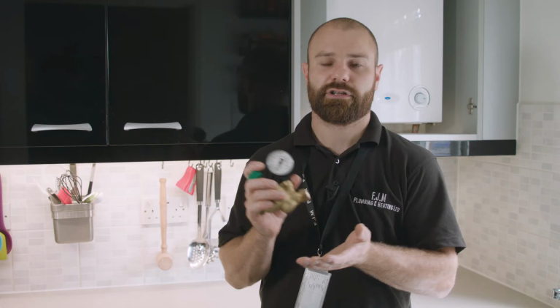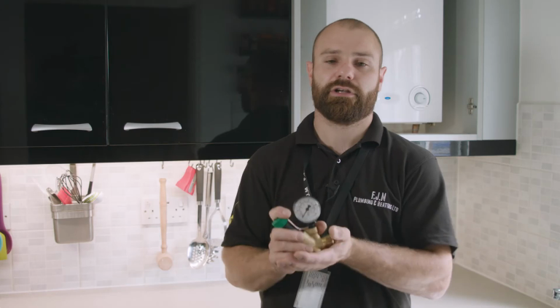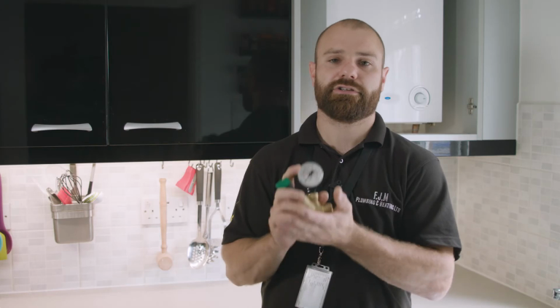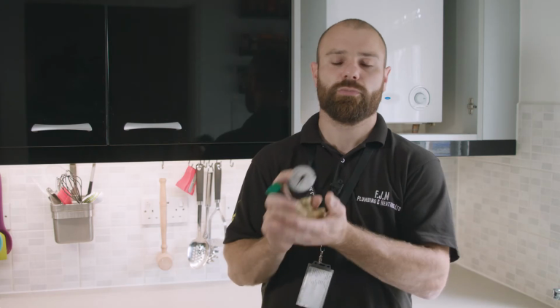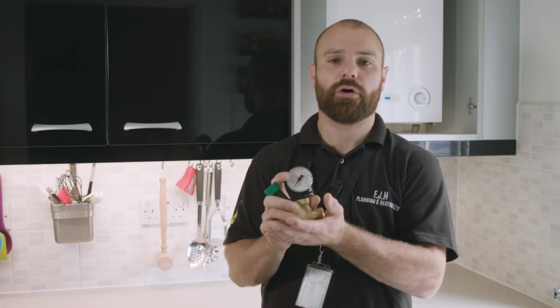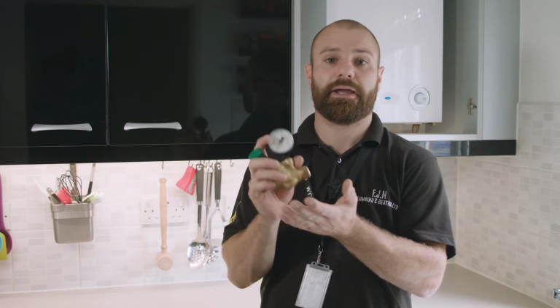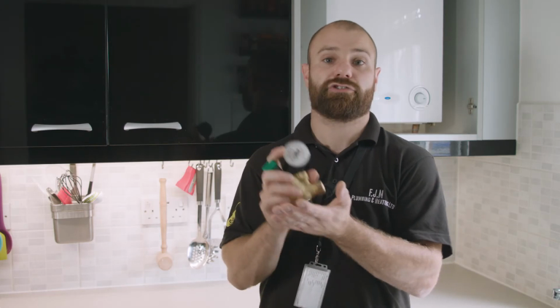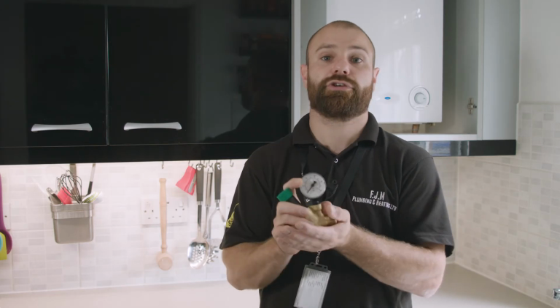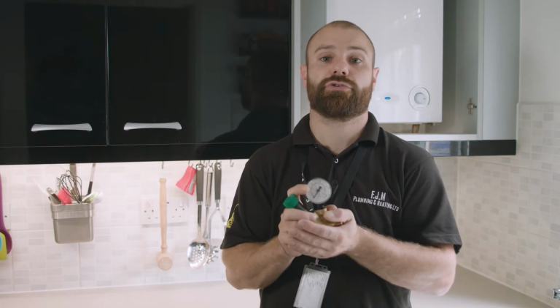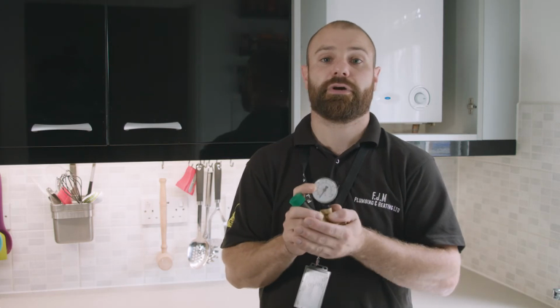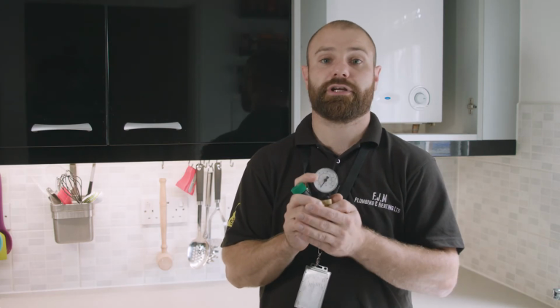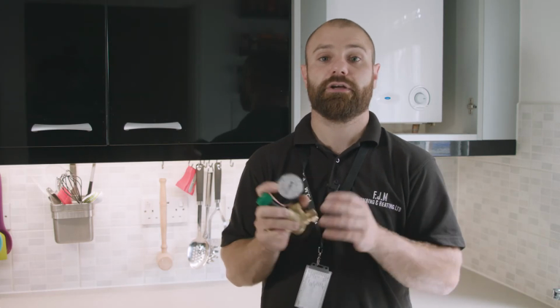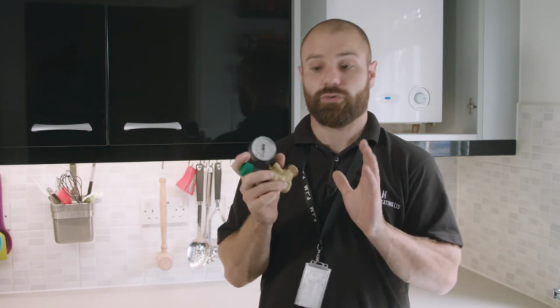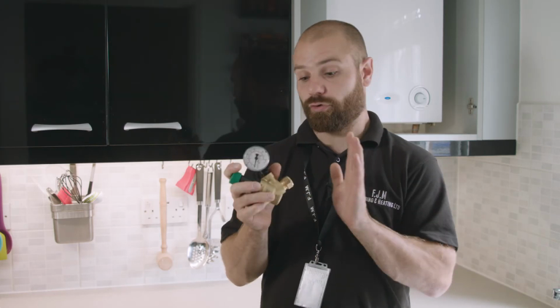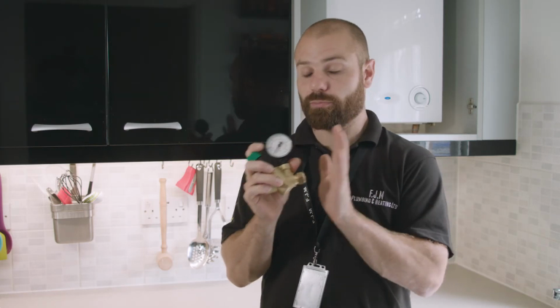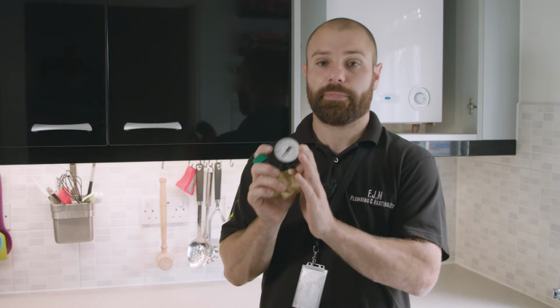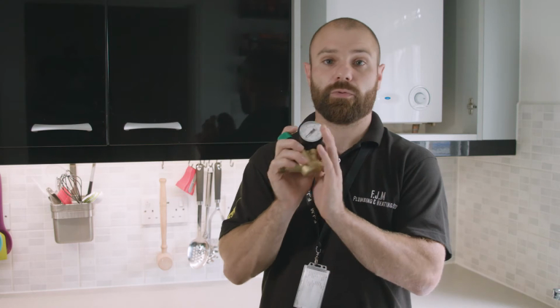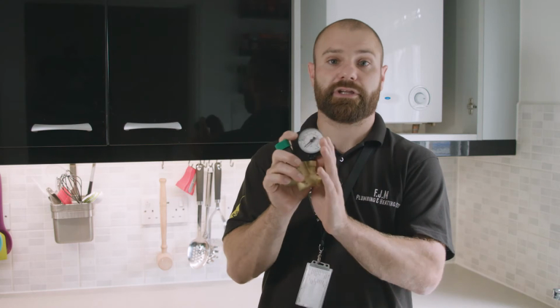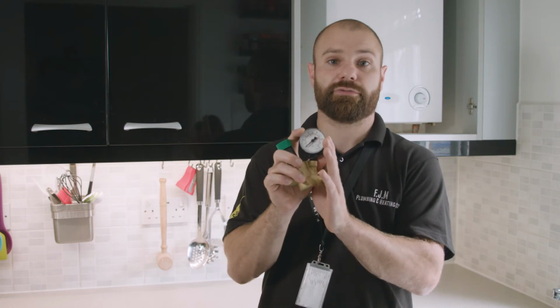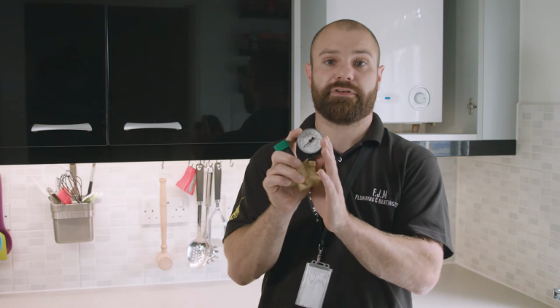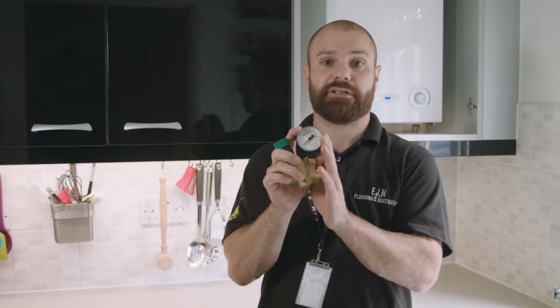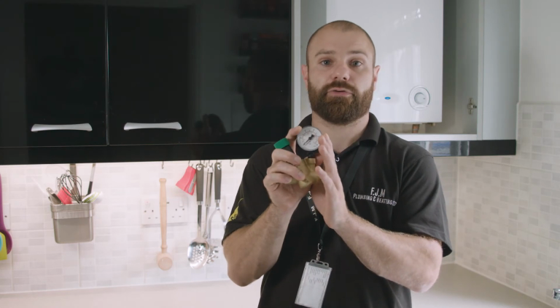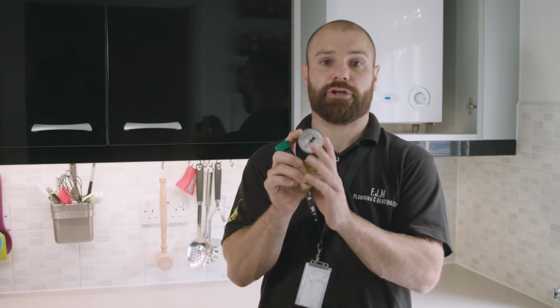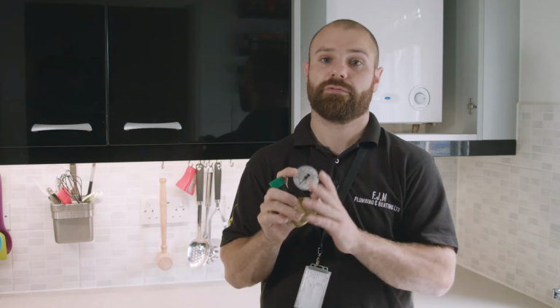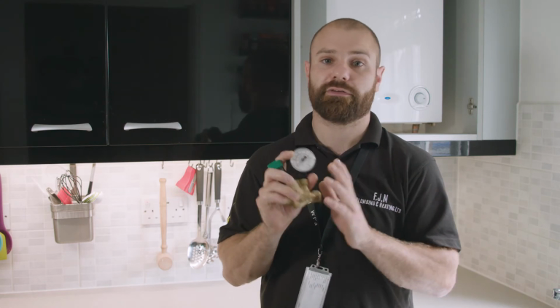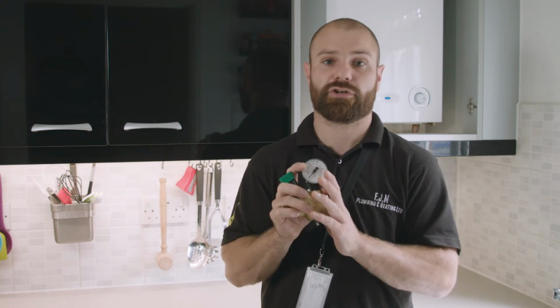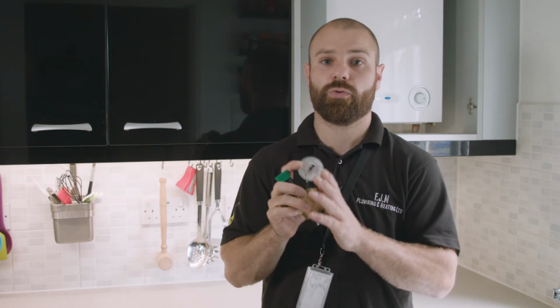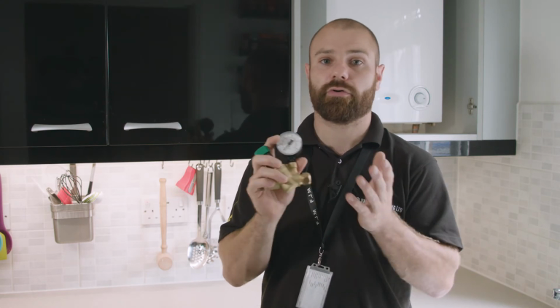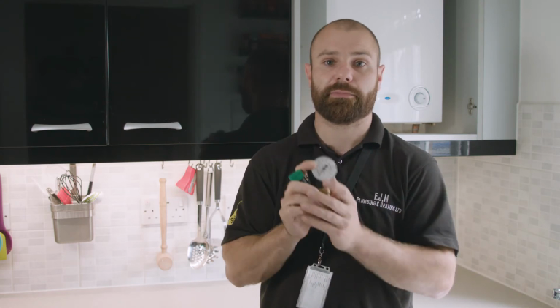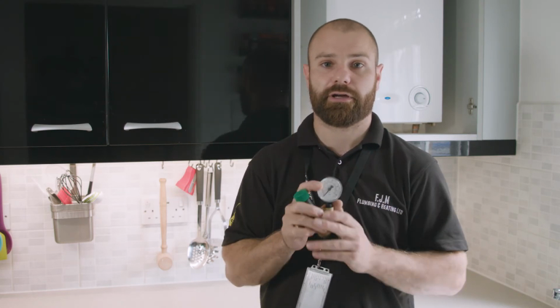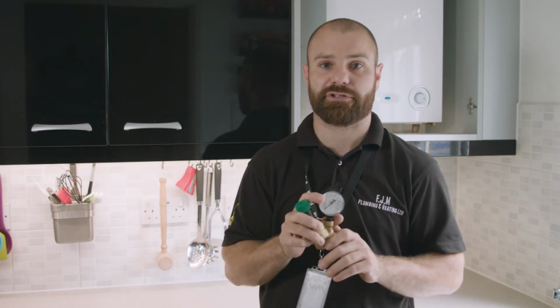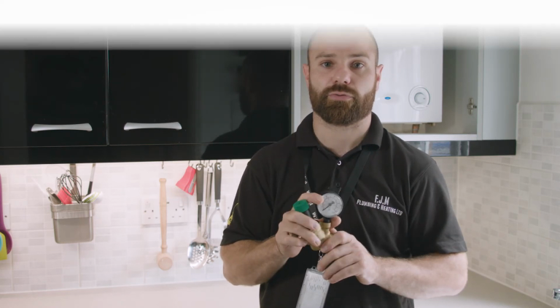If you'd like to know more about how to reduce your pressure, or know more about what we can do to fit these for you, give us a call or an email. Happy to talk.